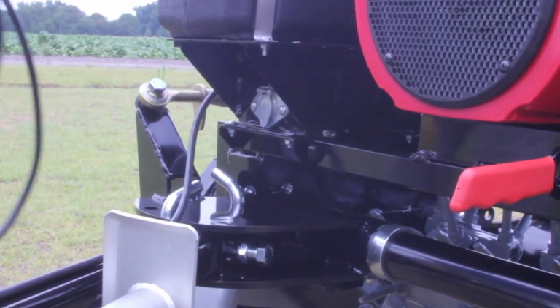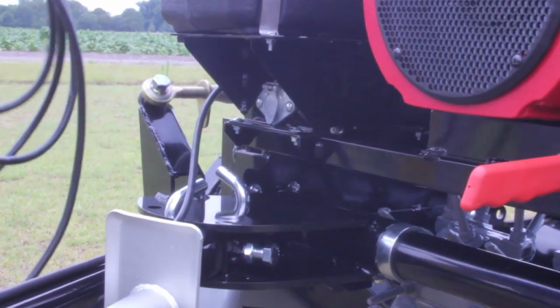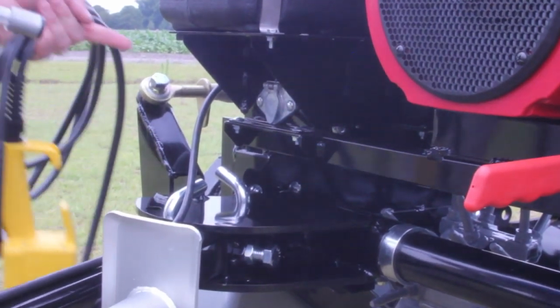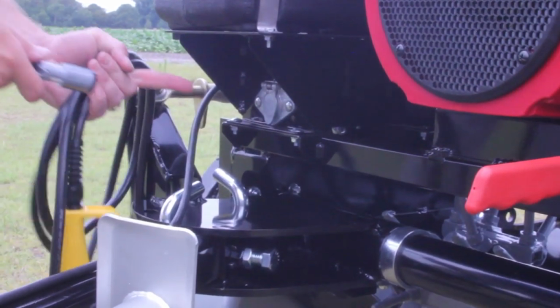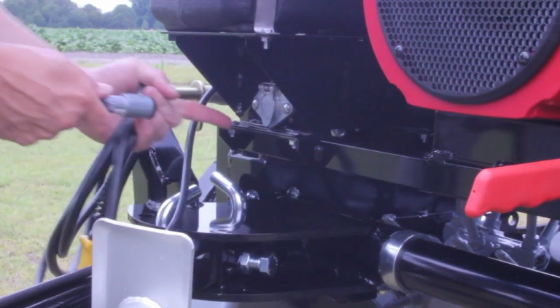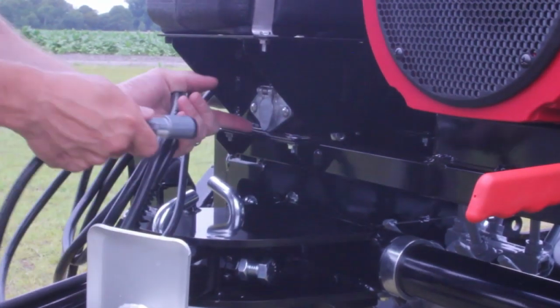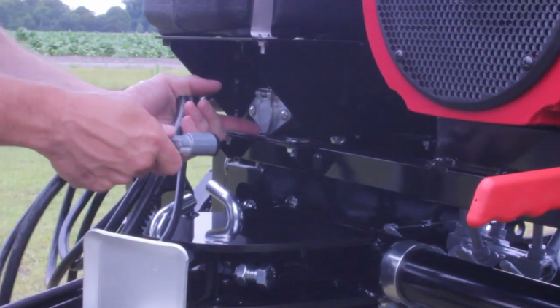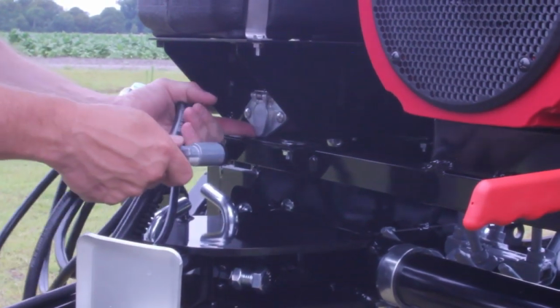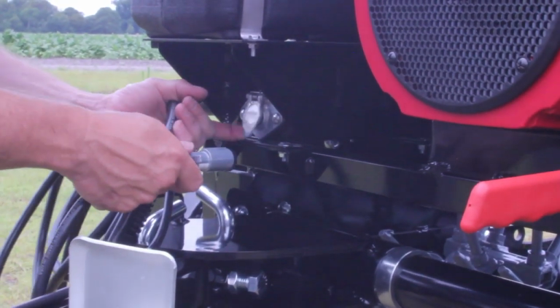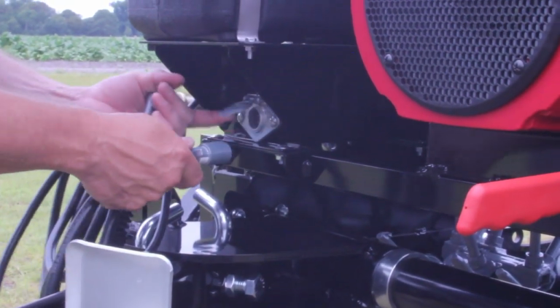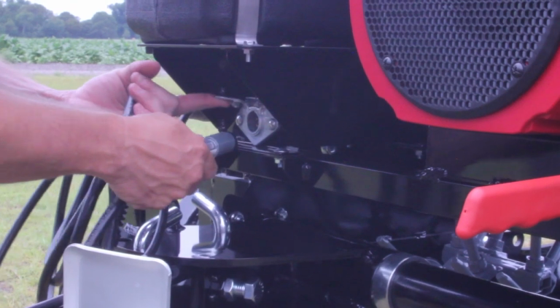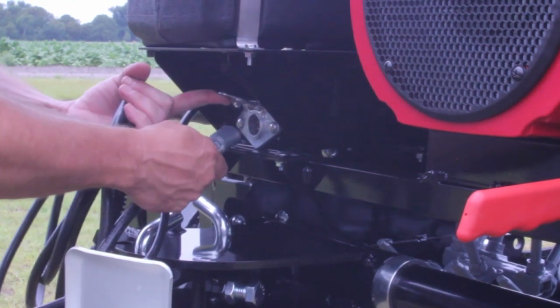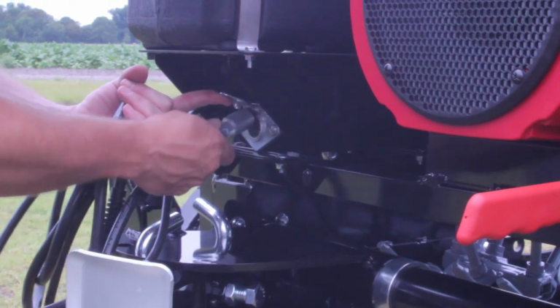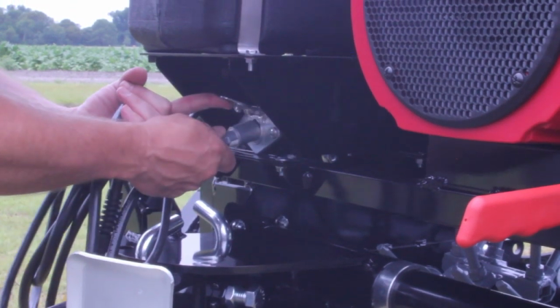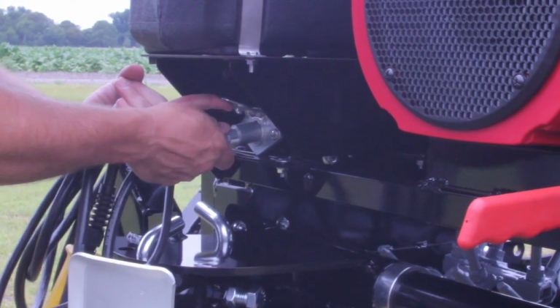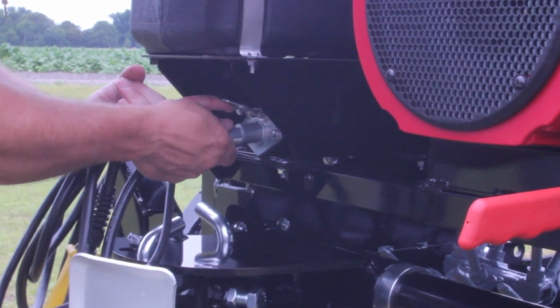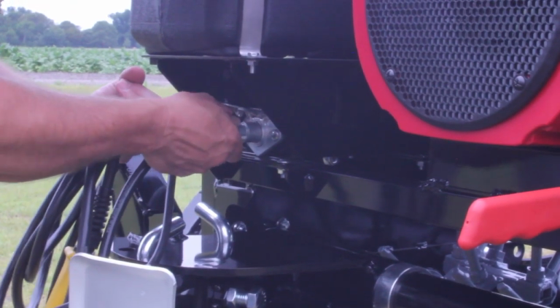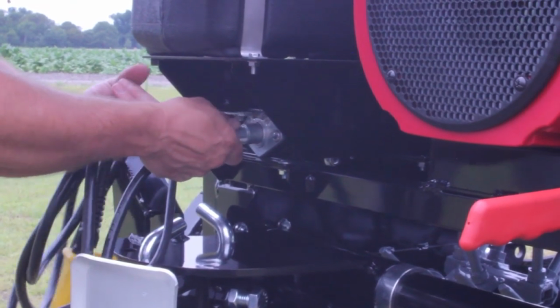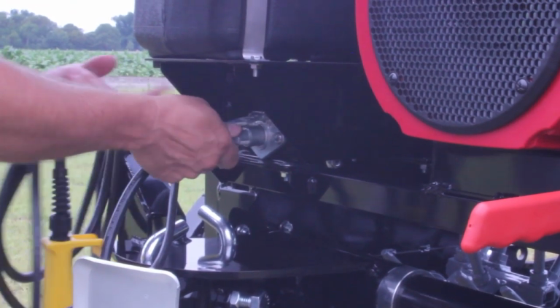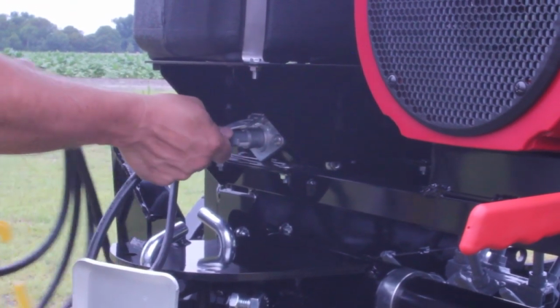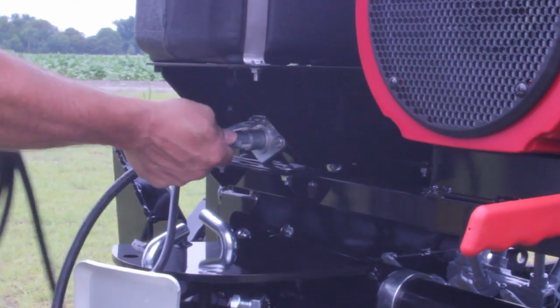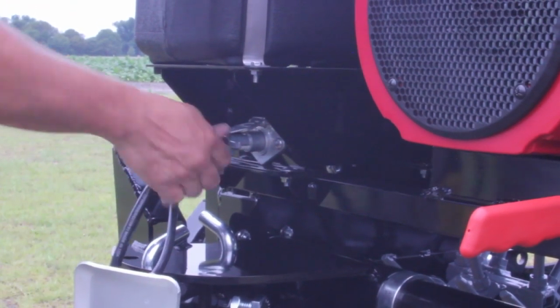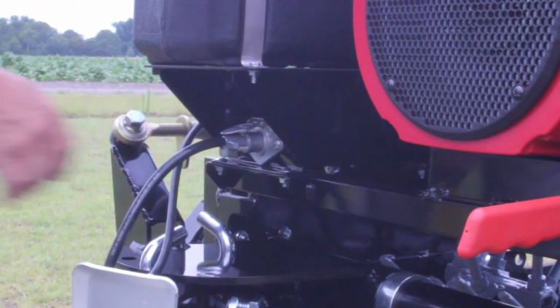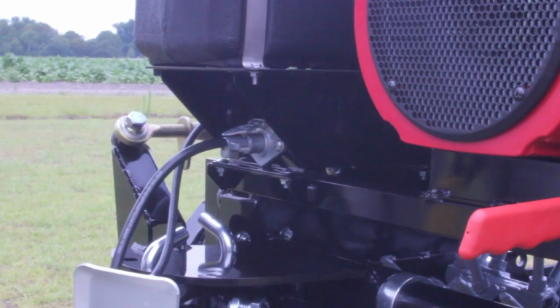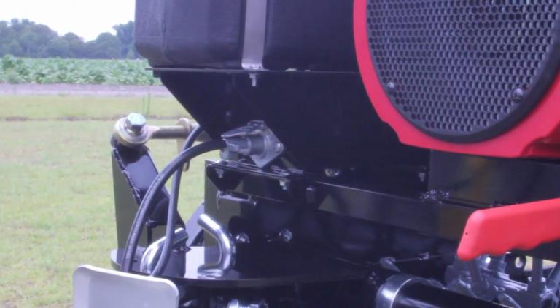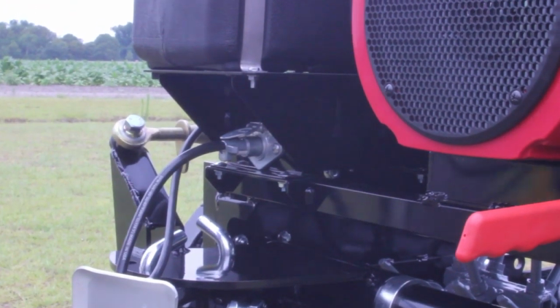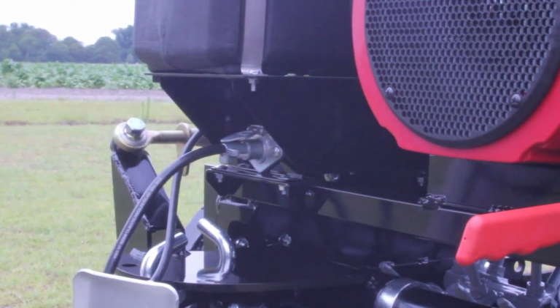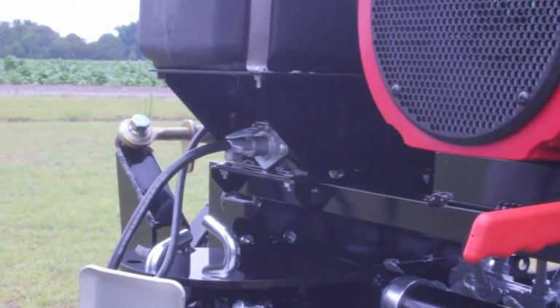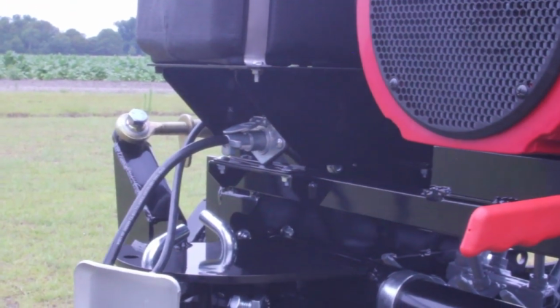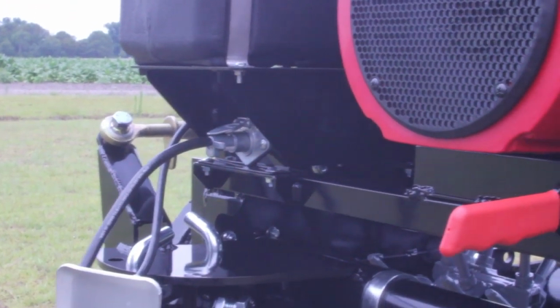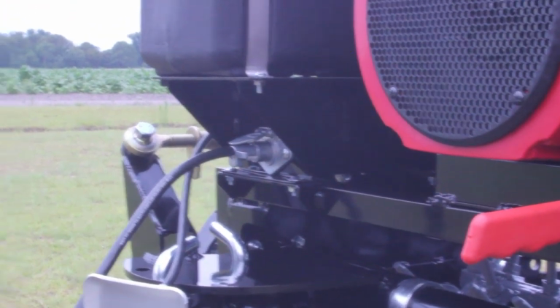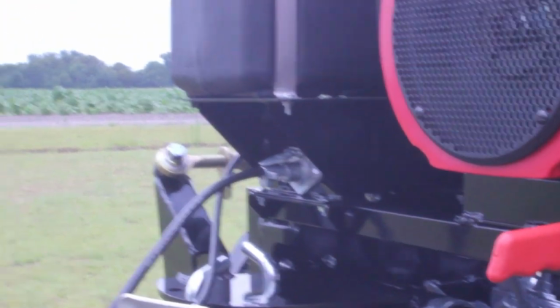To plug in the remote lanyard, just insert the power cord into the socket located beneath the fuel tank.